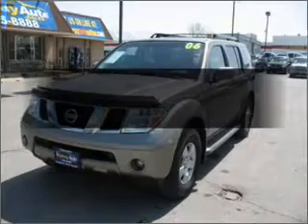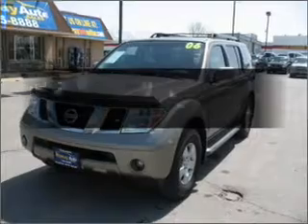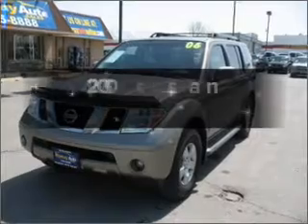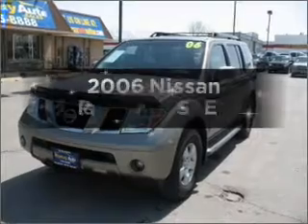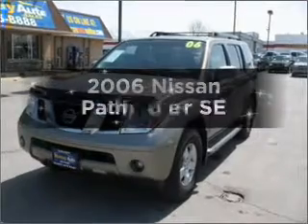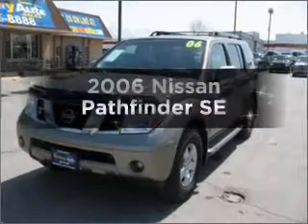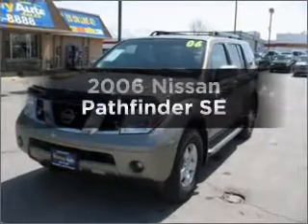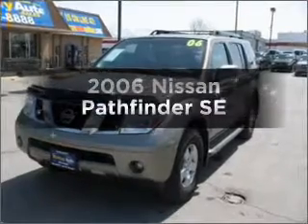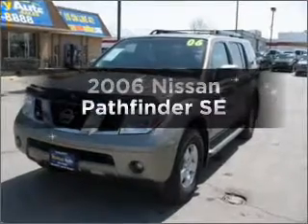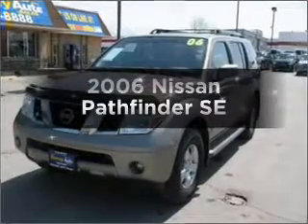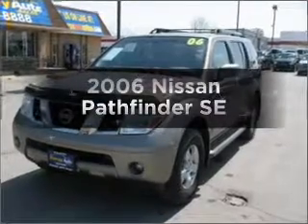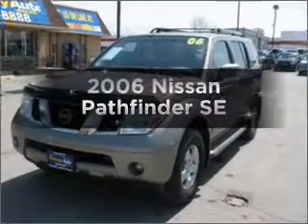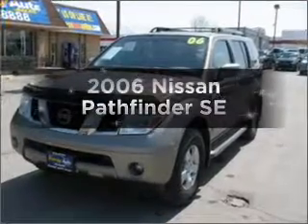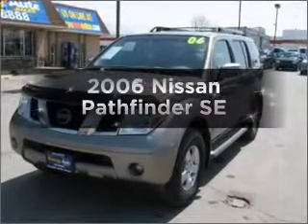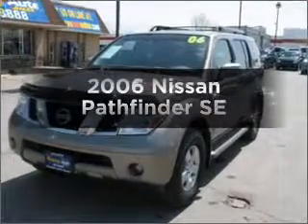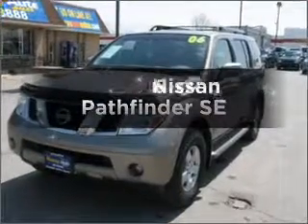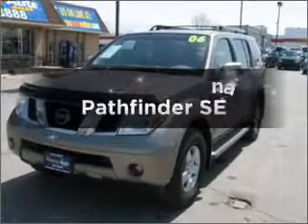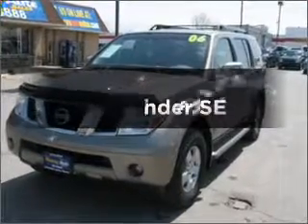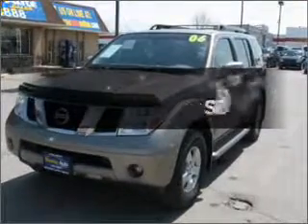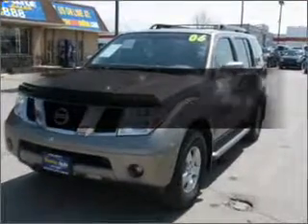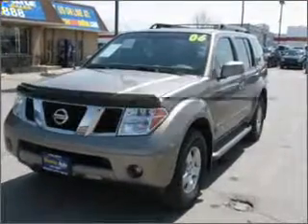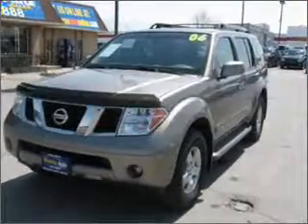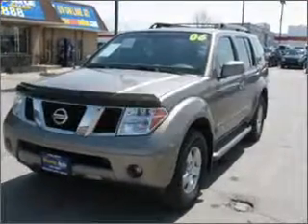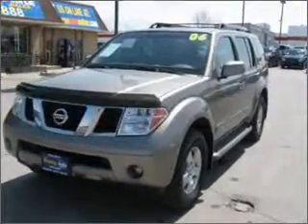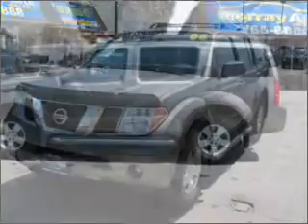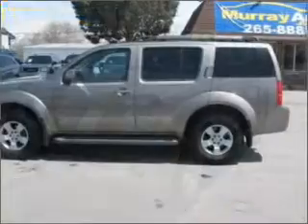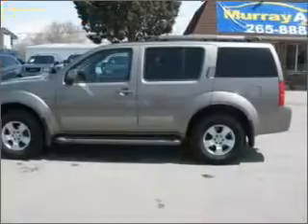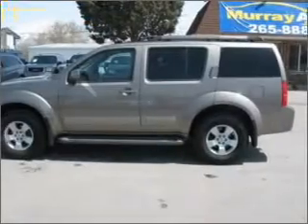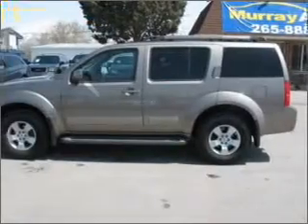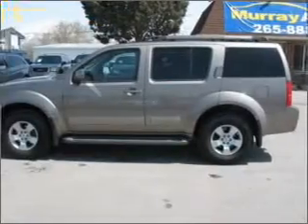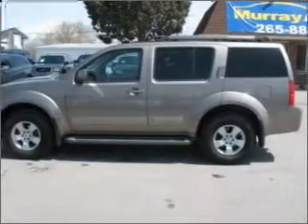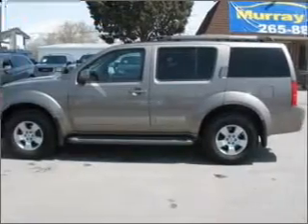Introducing the 2006 Nissan Pathfinder. This is the set of wheels you've been looking for.